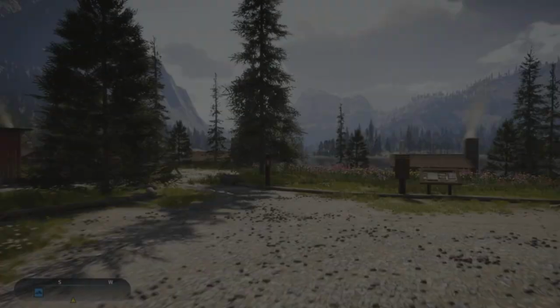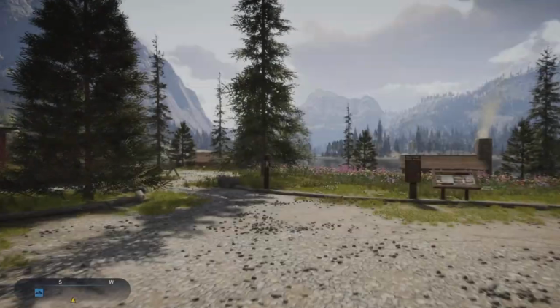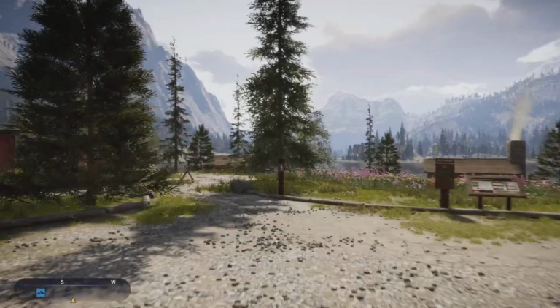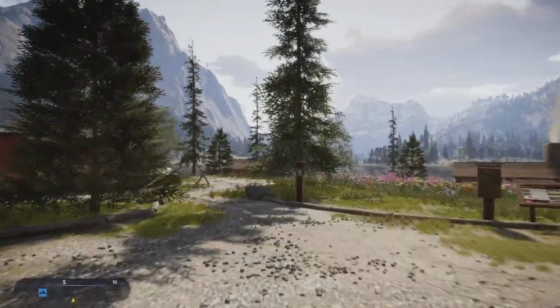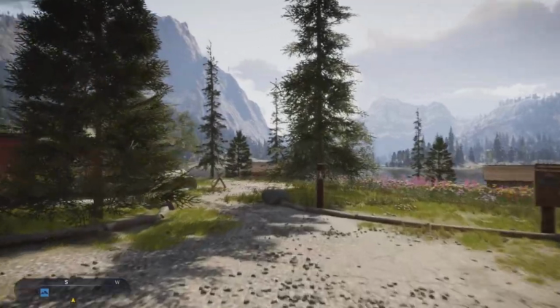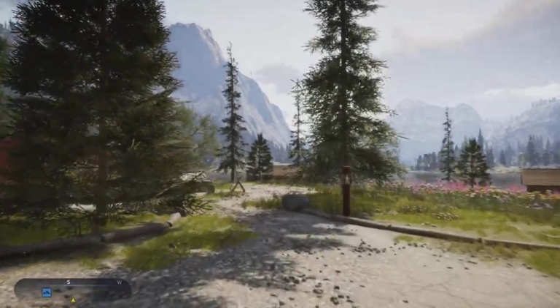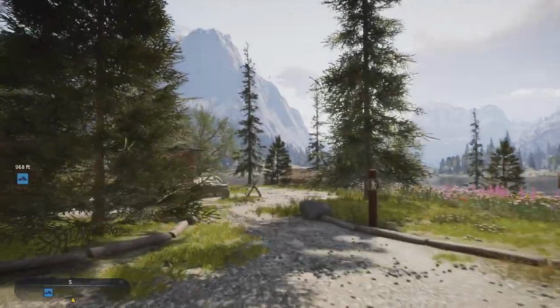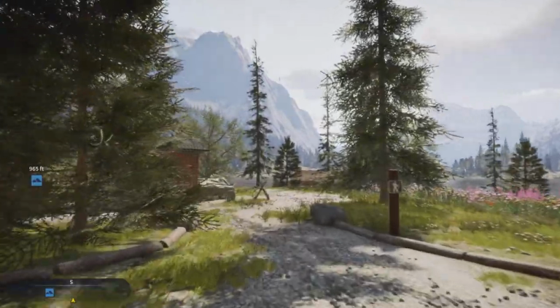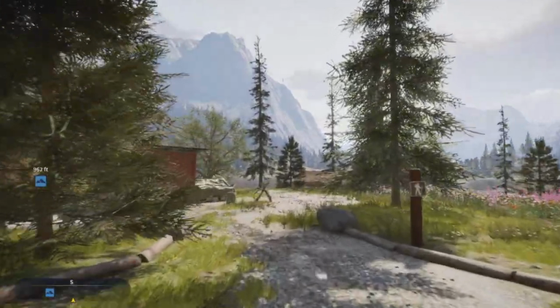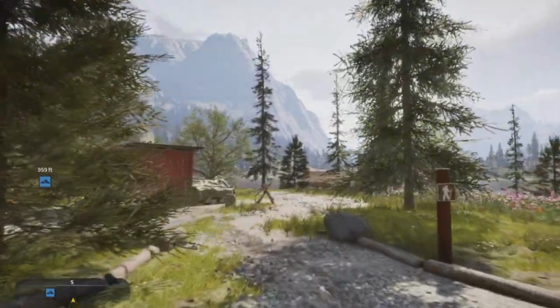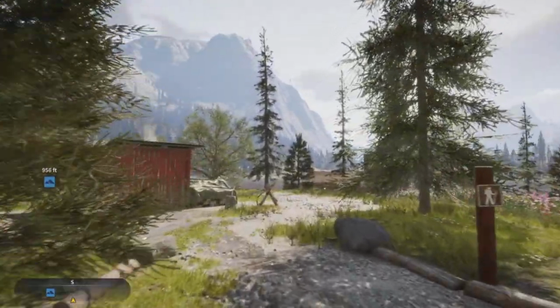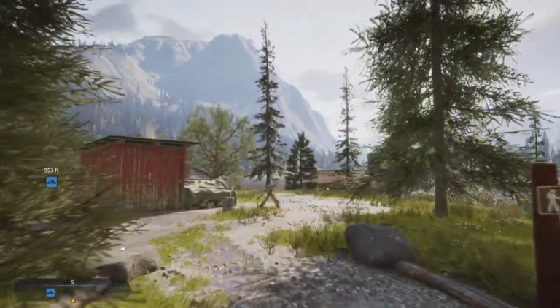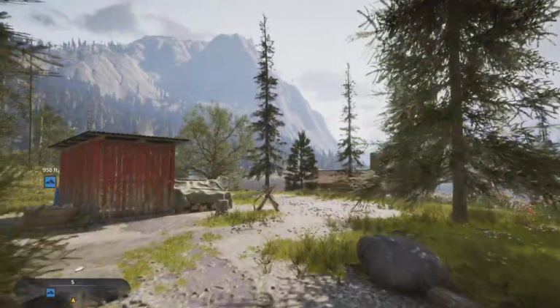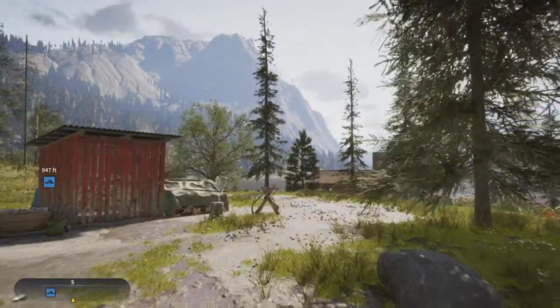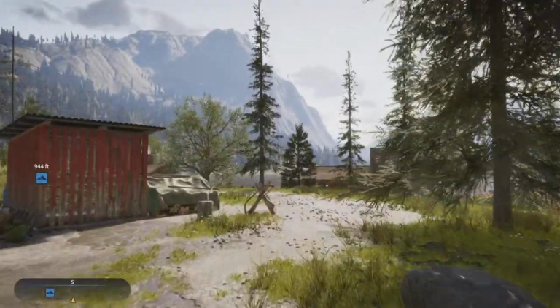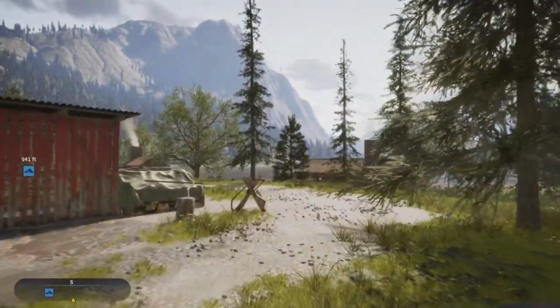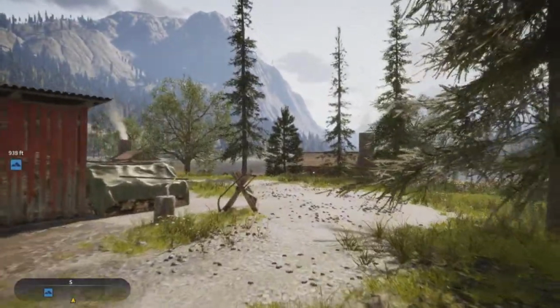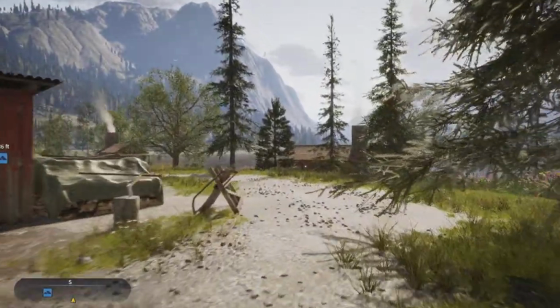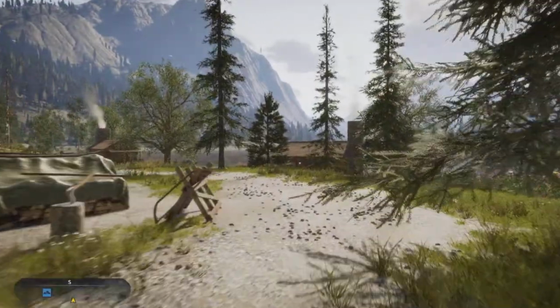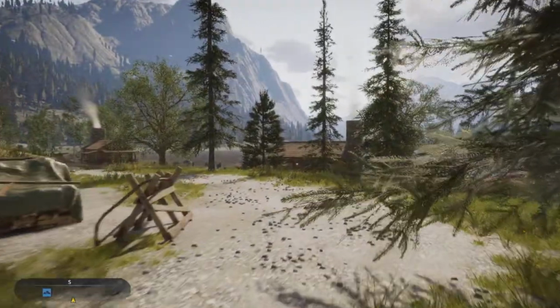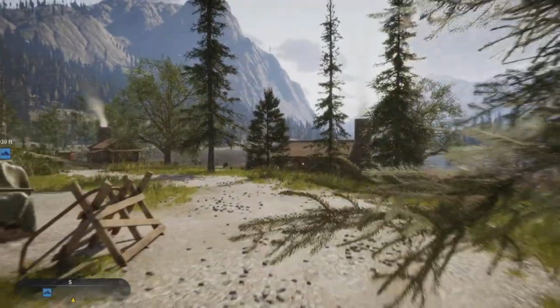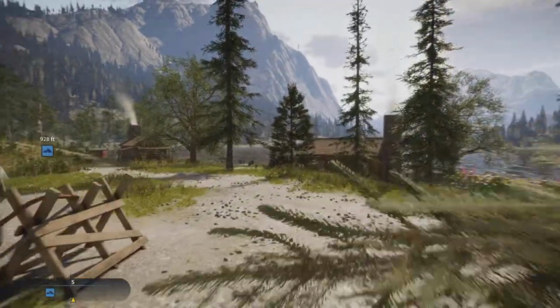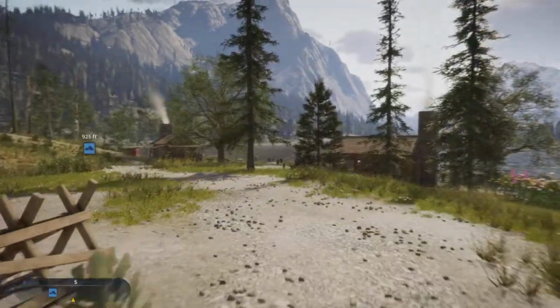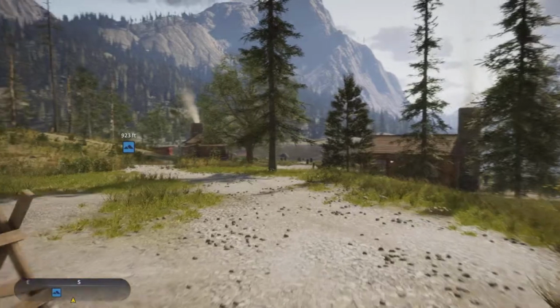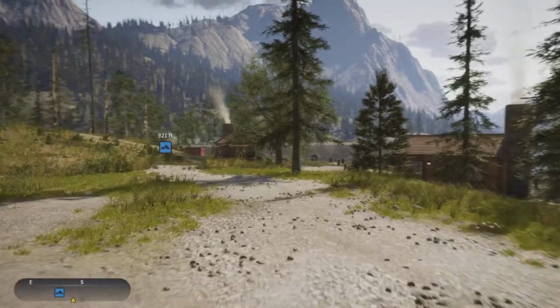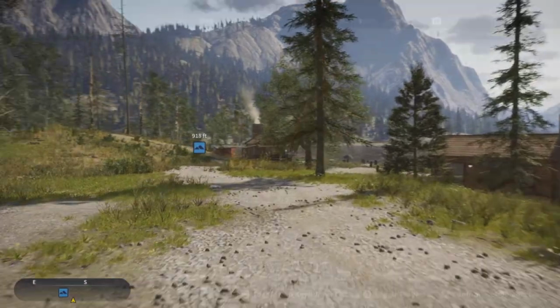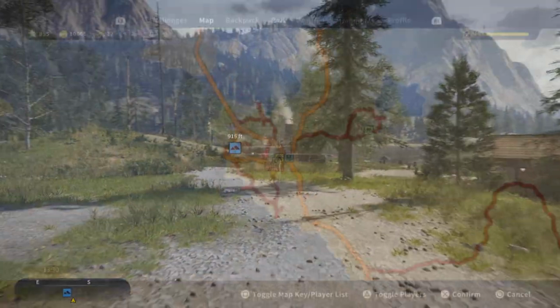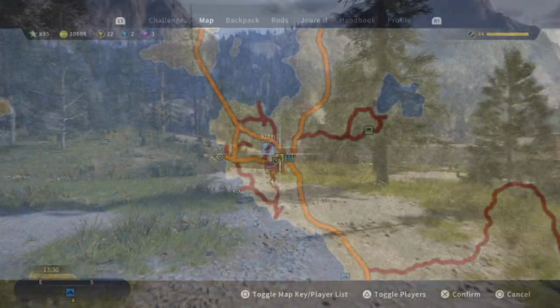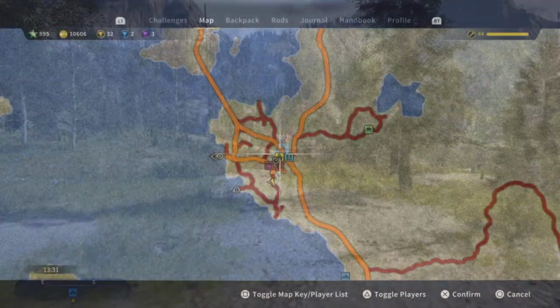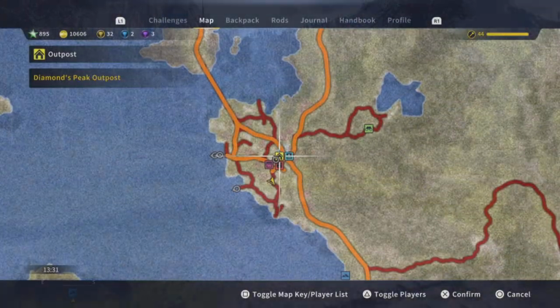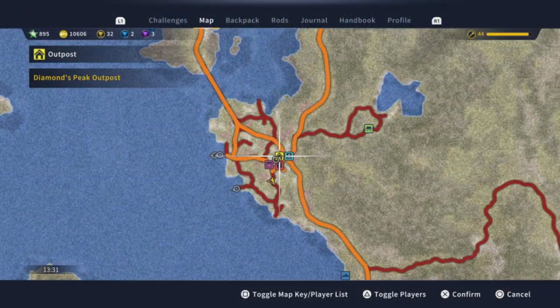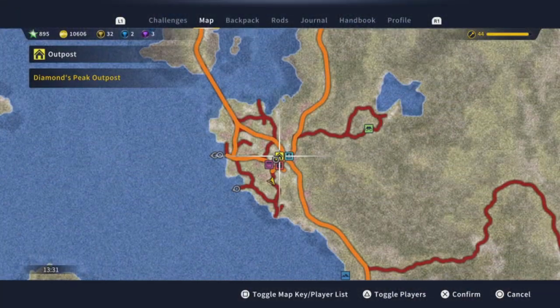Hello everyone, welcome back to the angler. Today we're going to take a look at my hot spot for diamond smallmouth bass.